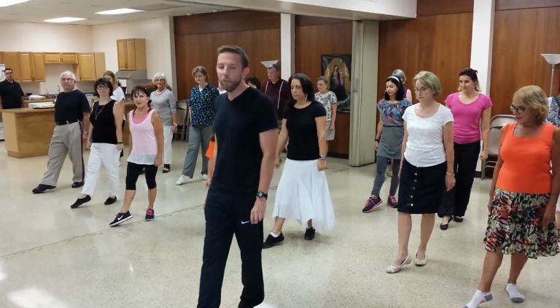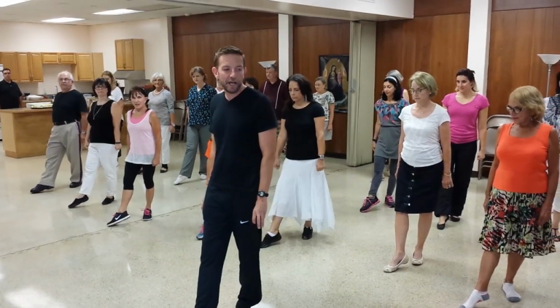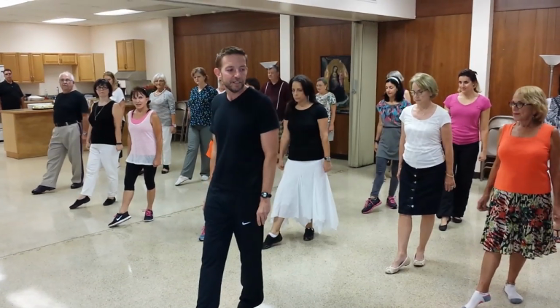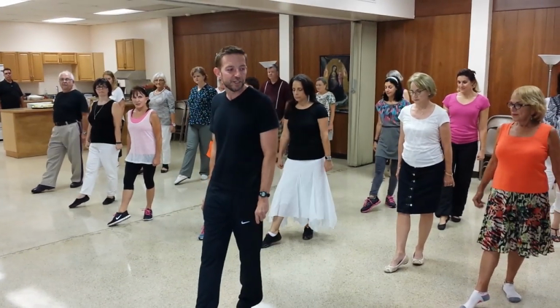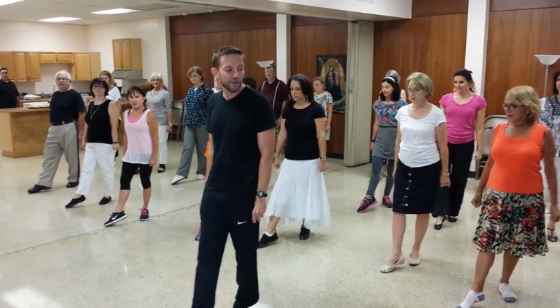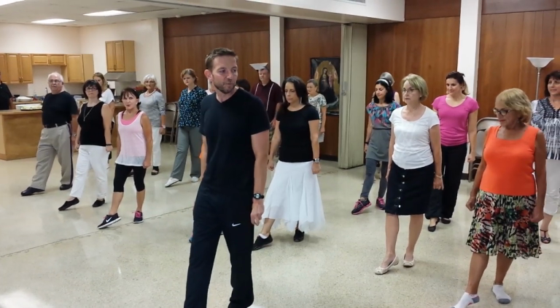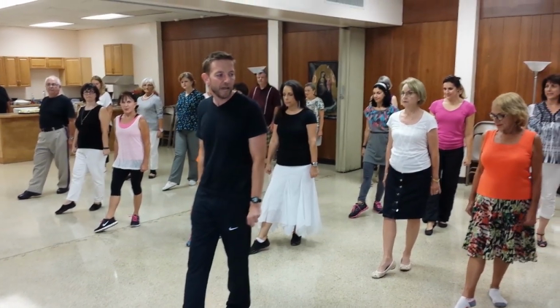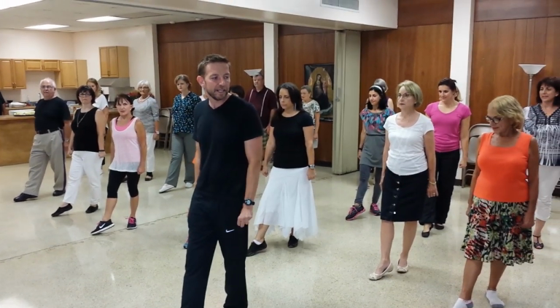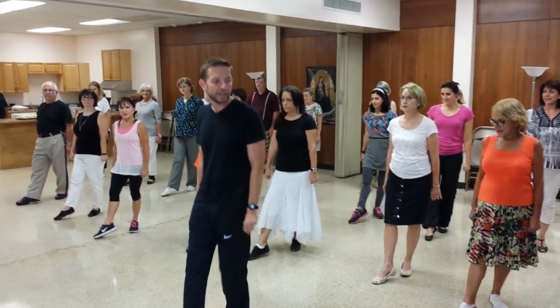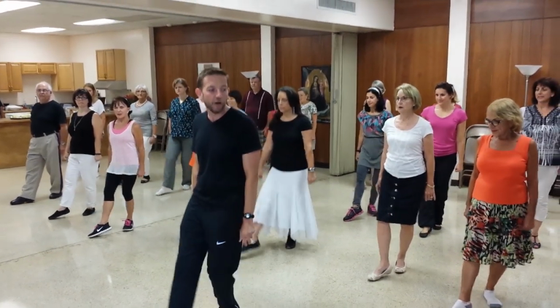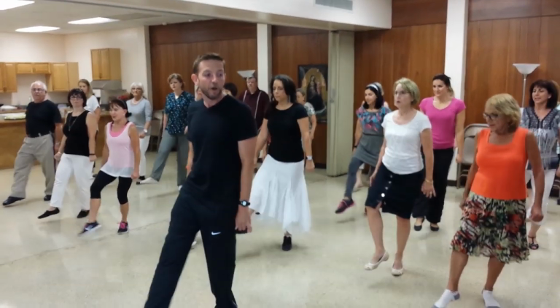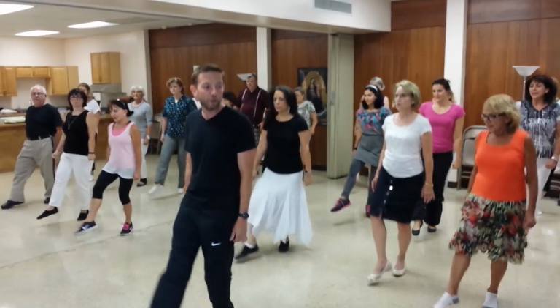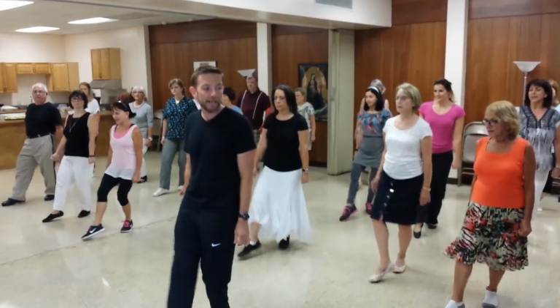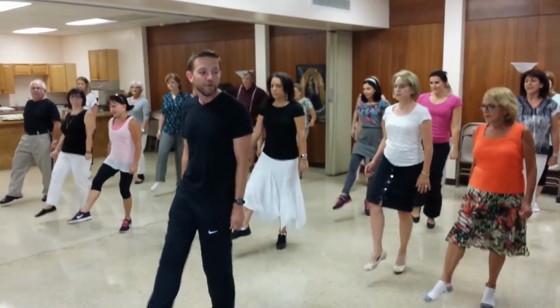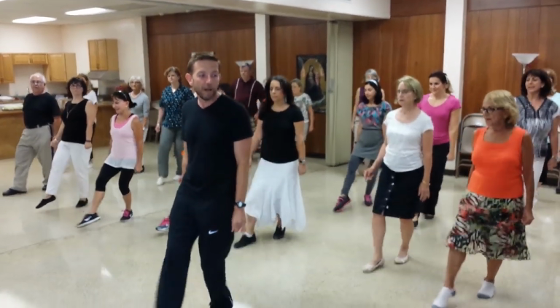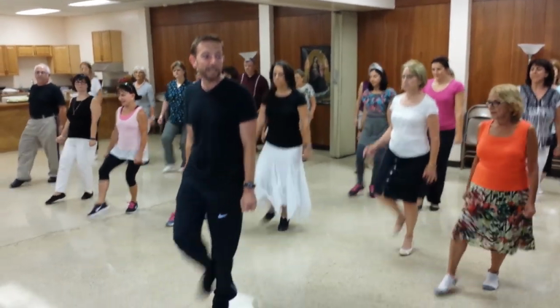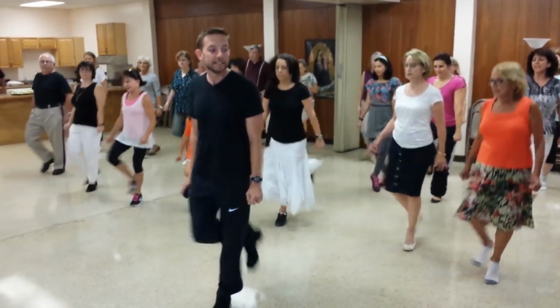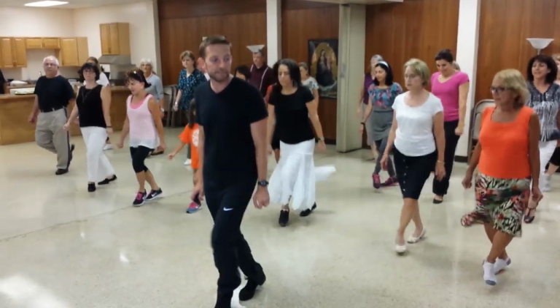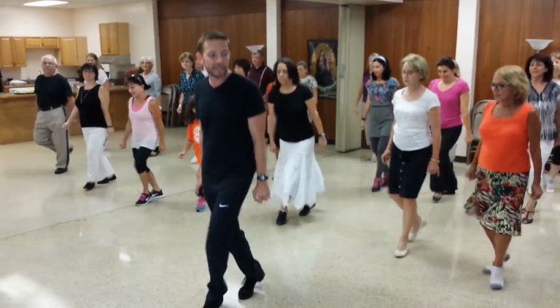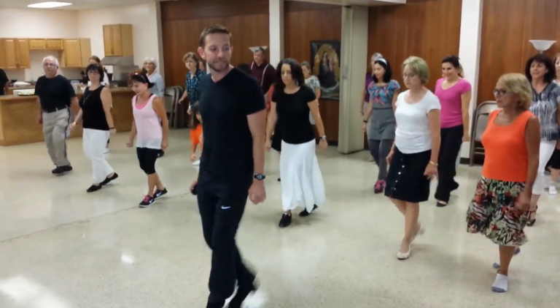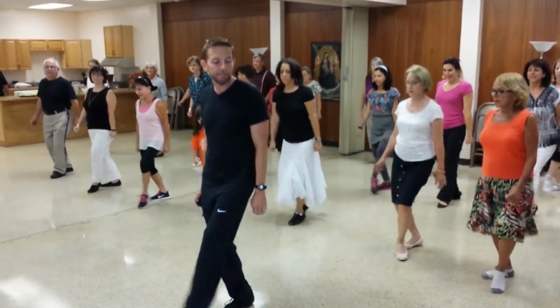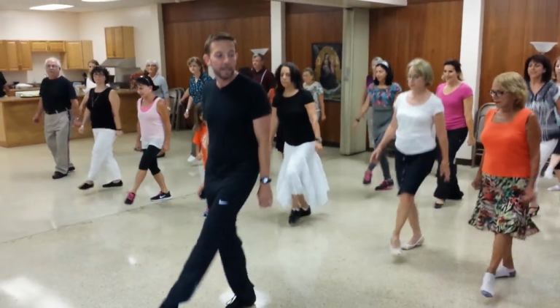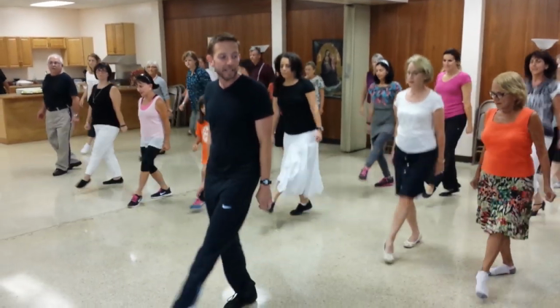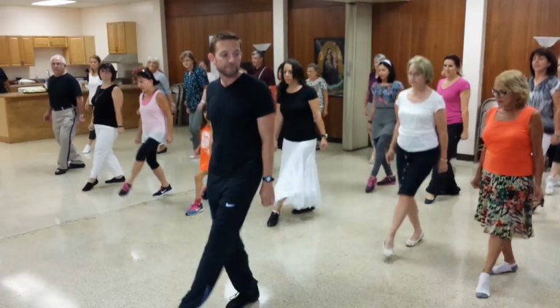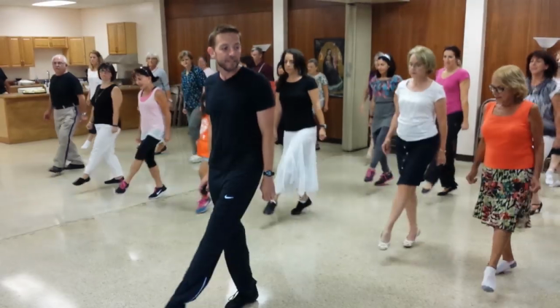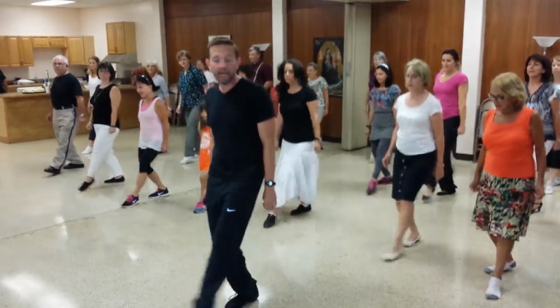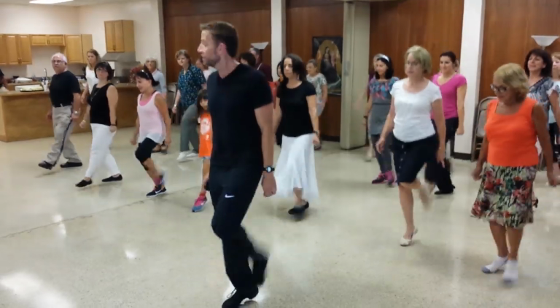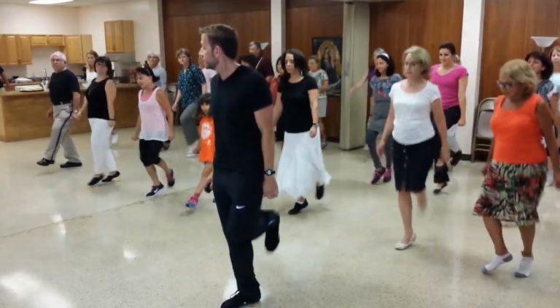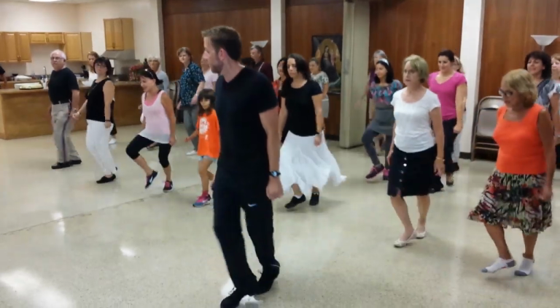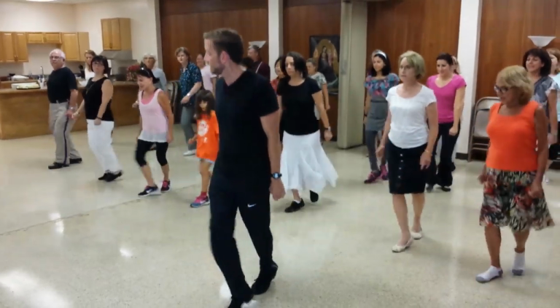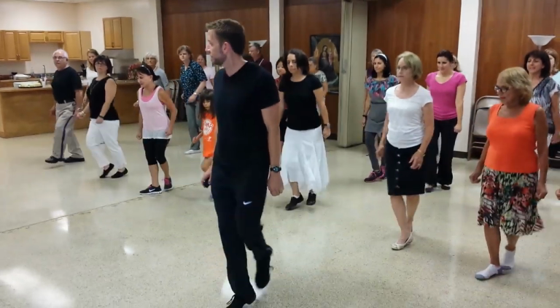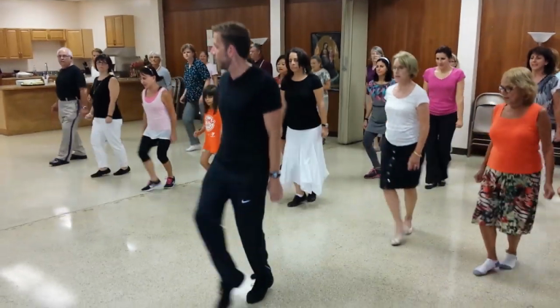One, two, ready, go. Right, right, step, step, step. Left, left, step, step, step.